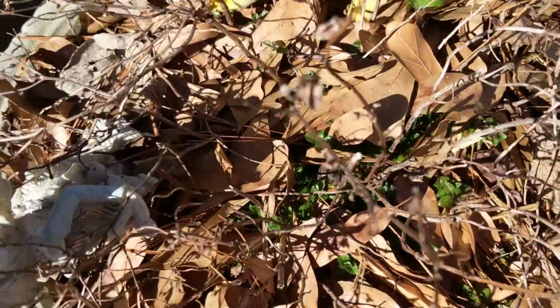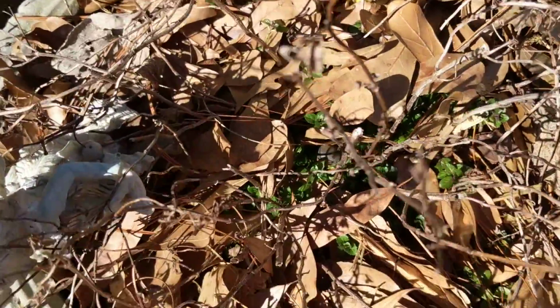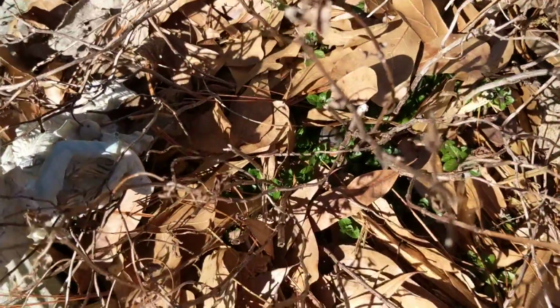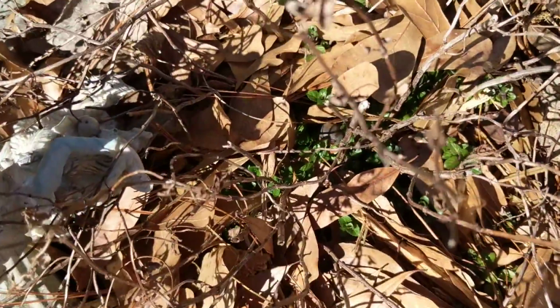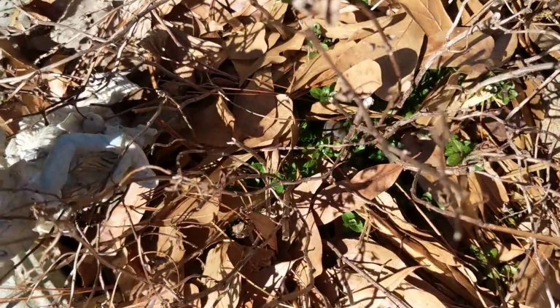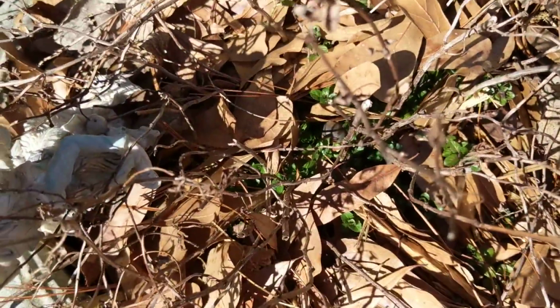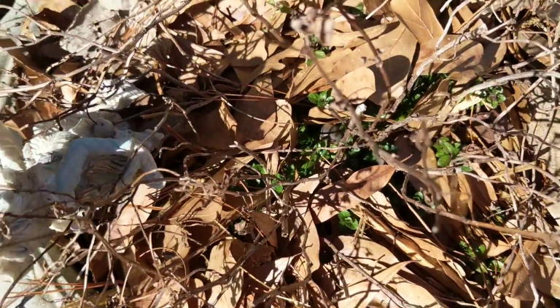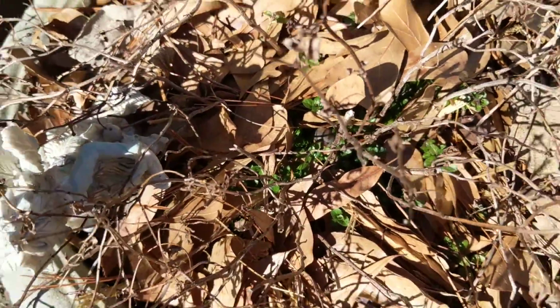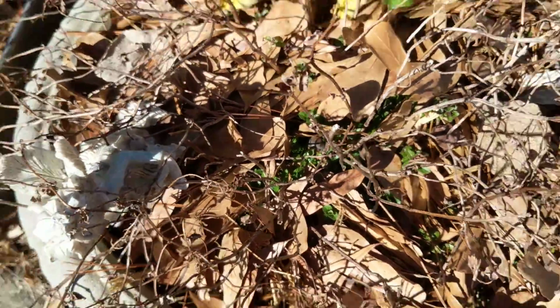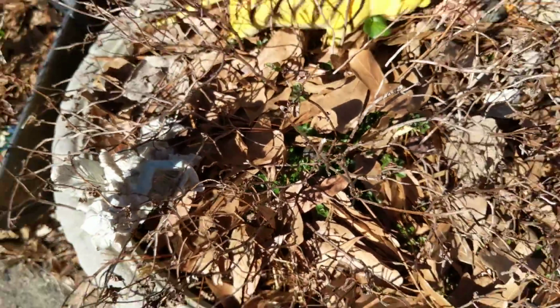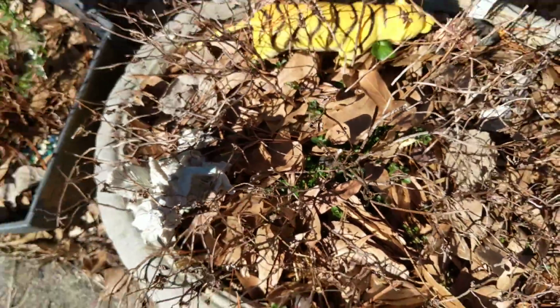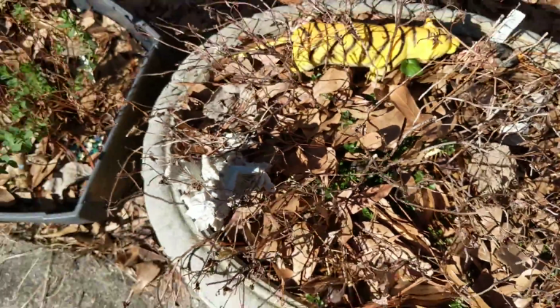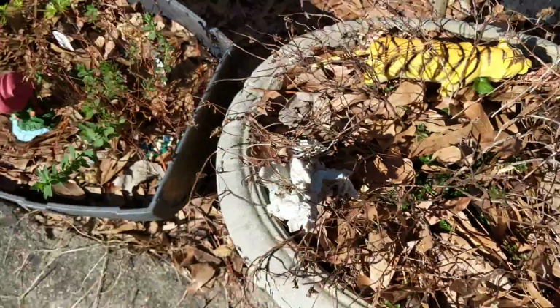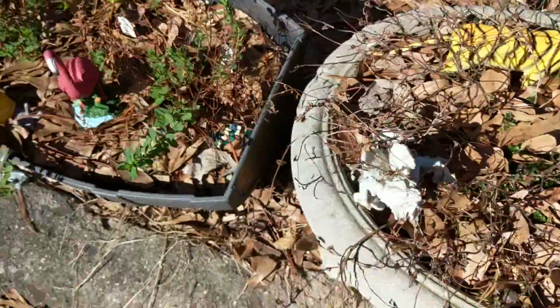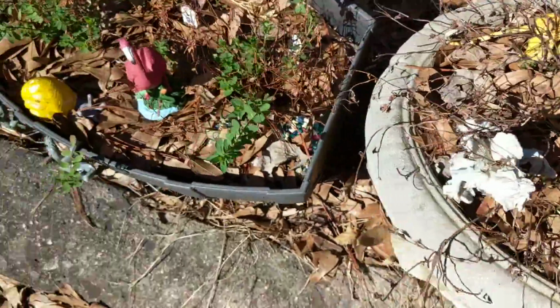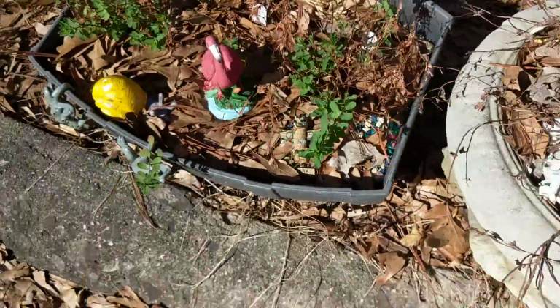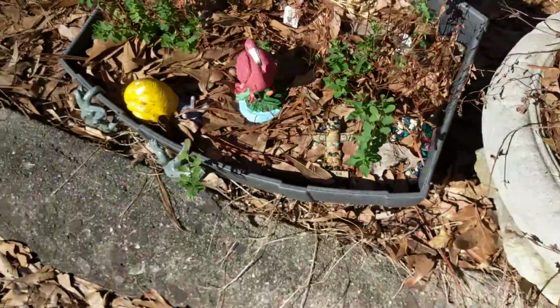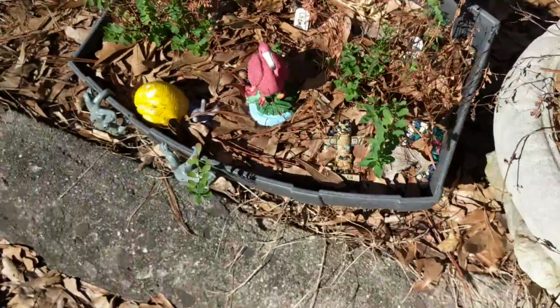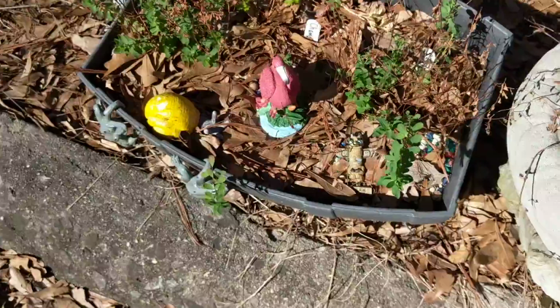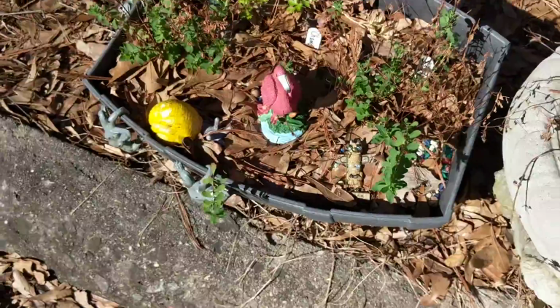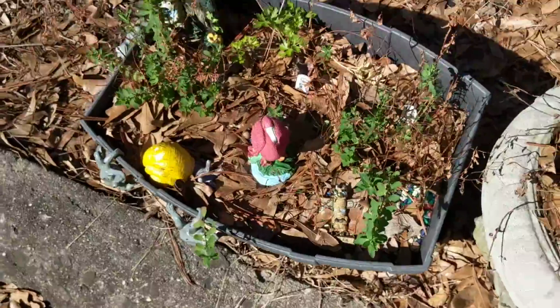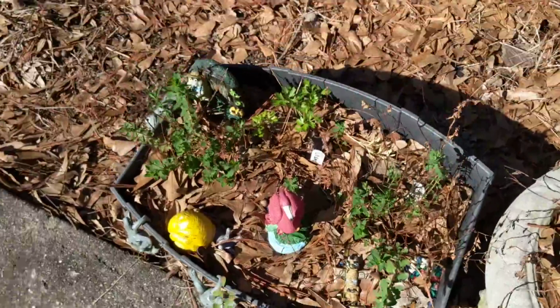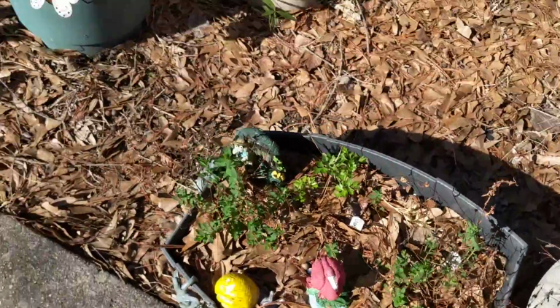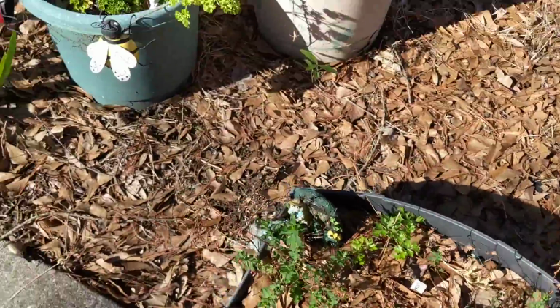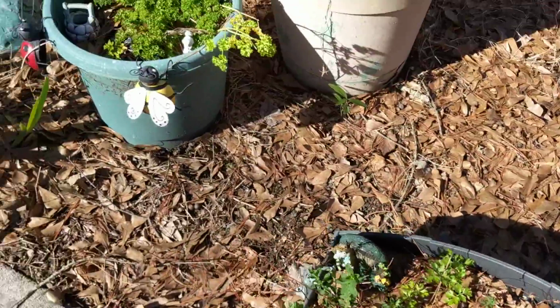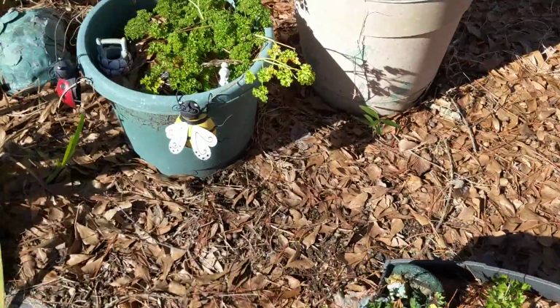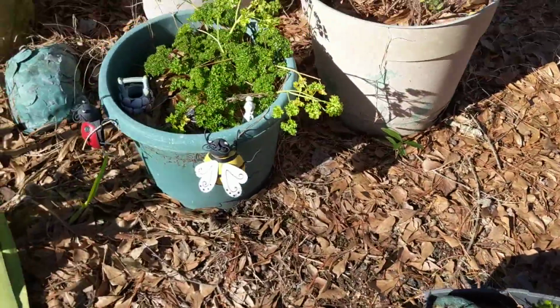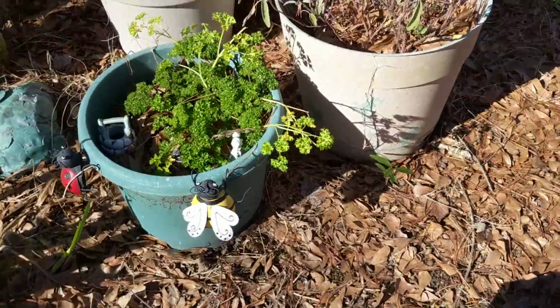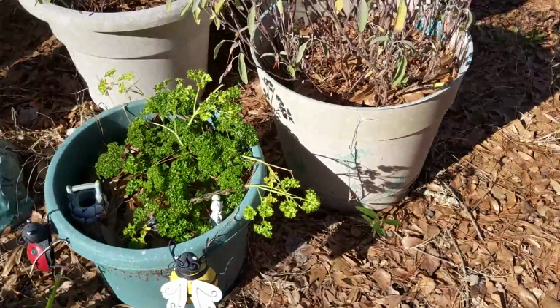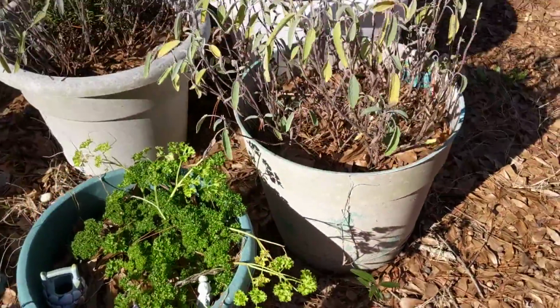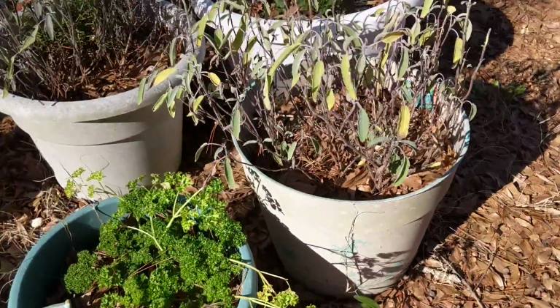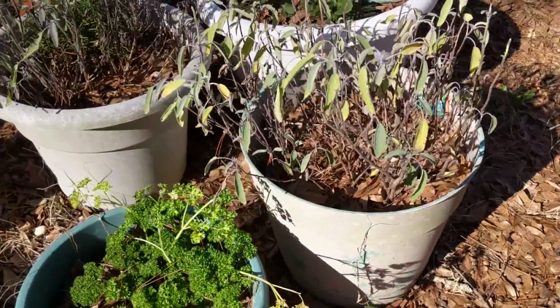All my herbs are looking kind of pitiful. I've got some peppermint that's surviving, and my St. John's wort and my sage — everything's just looking kind of sad.